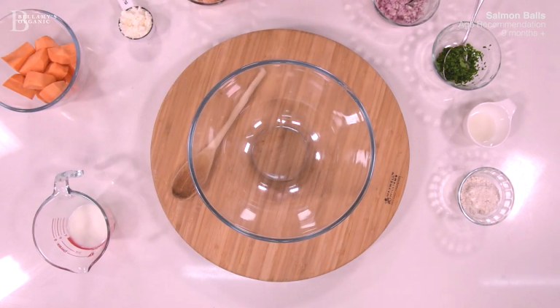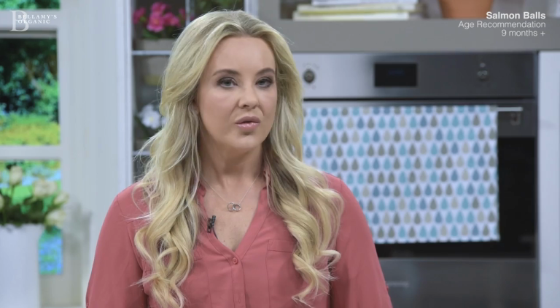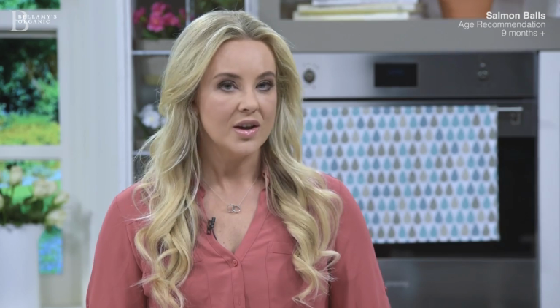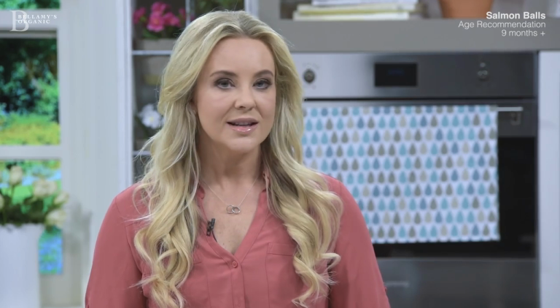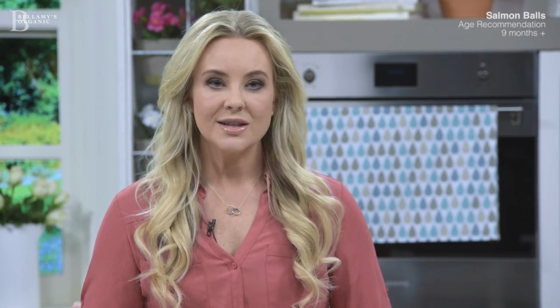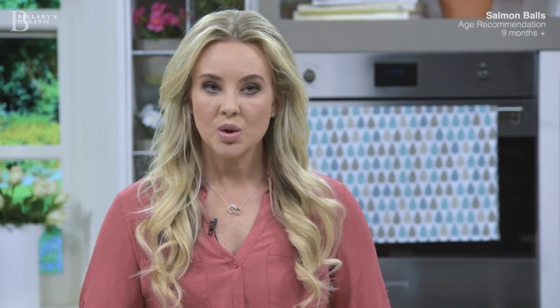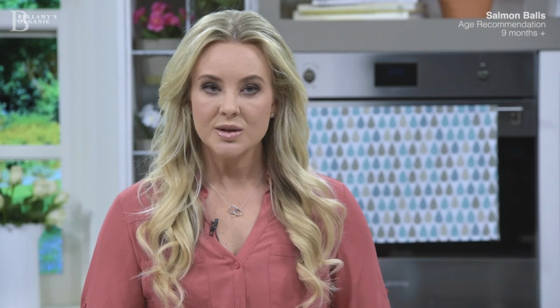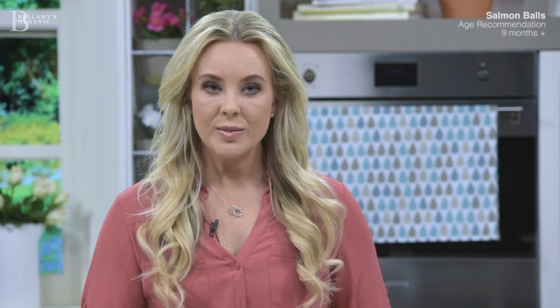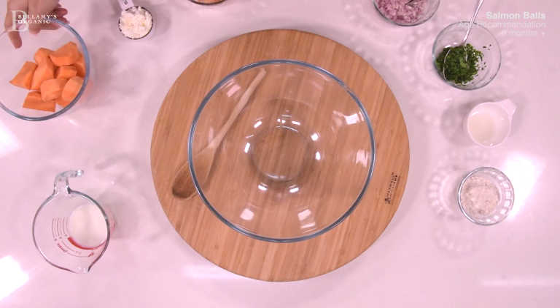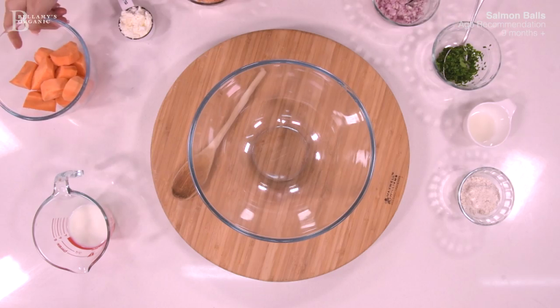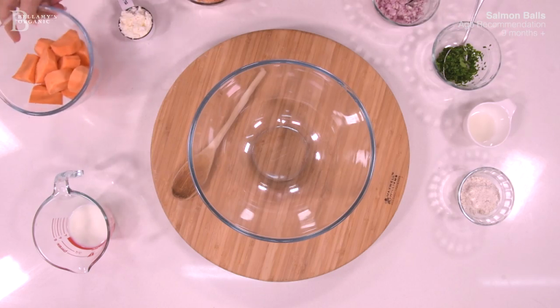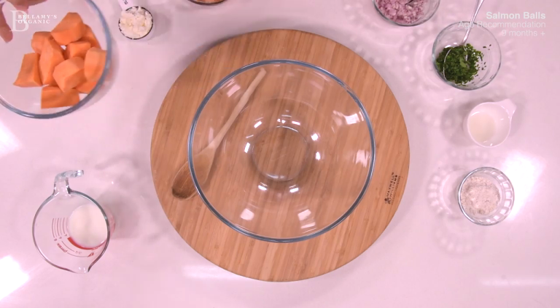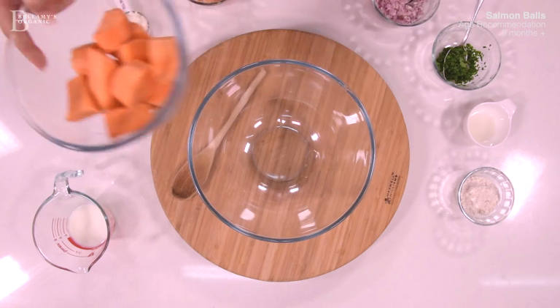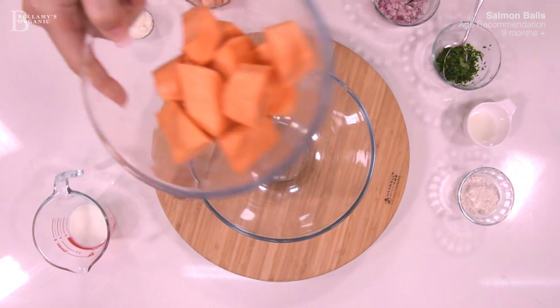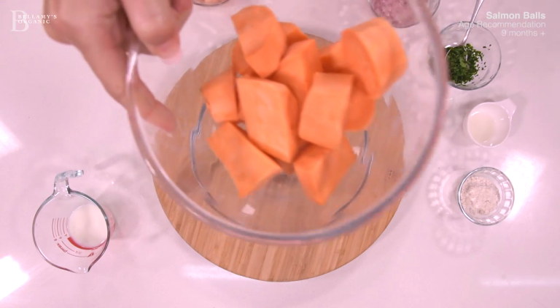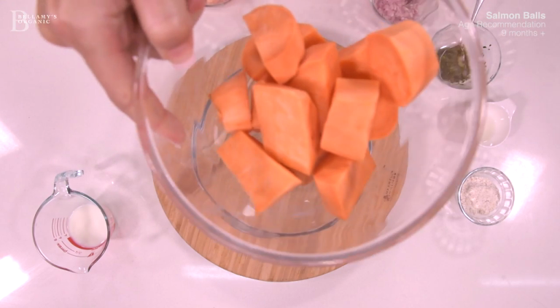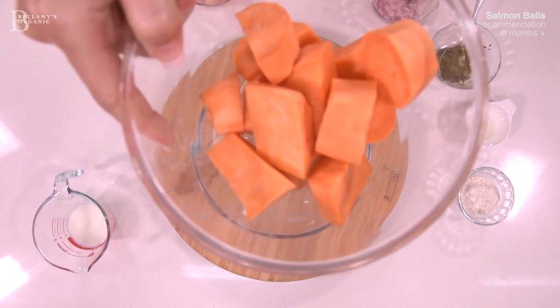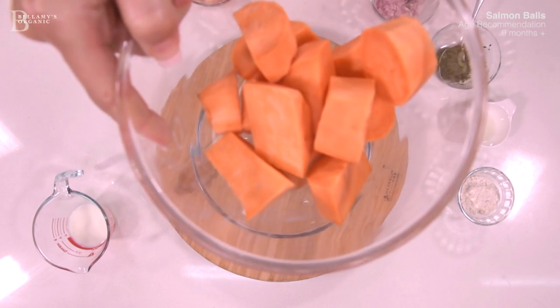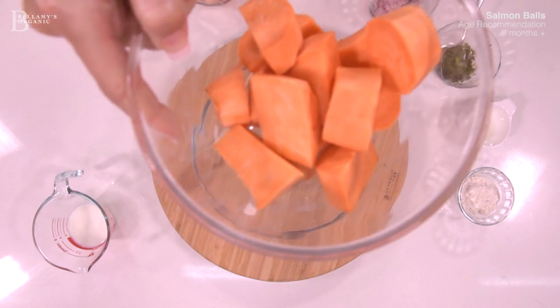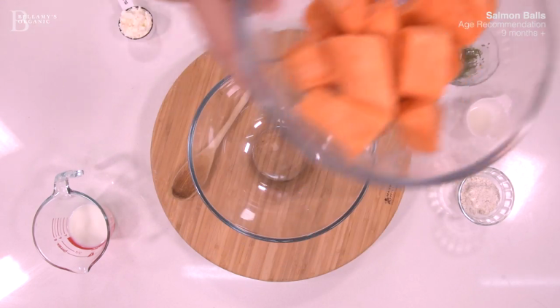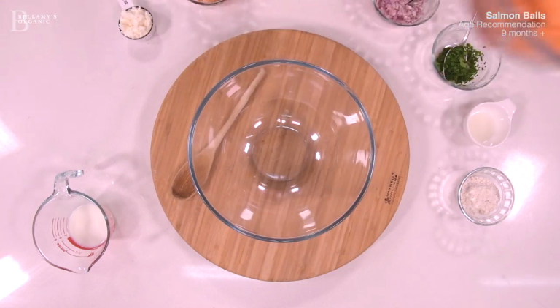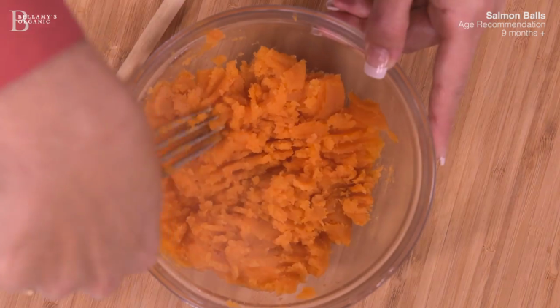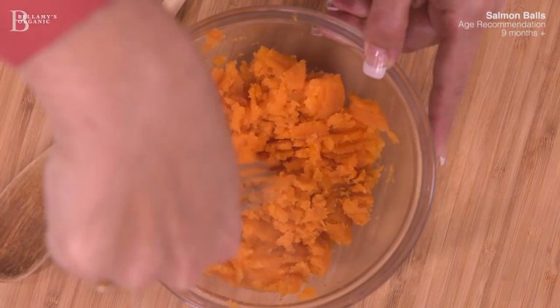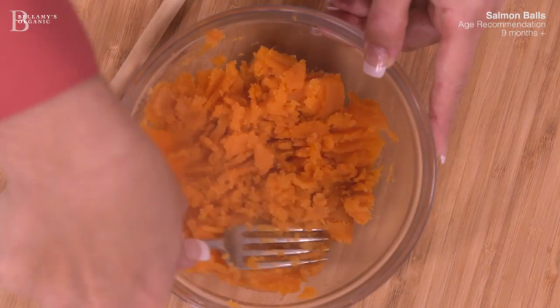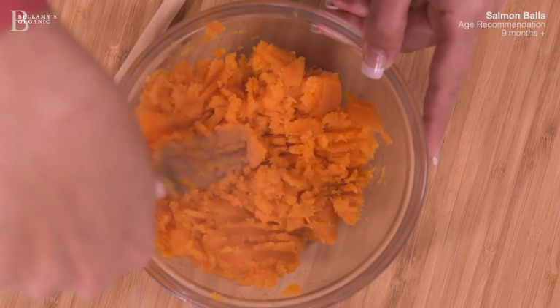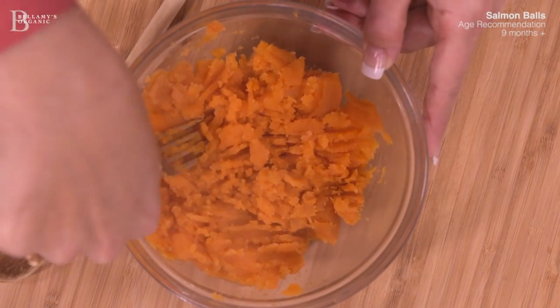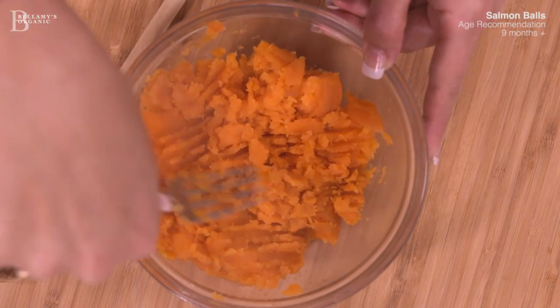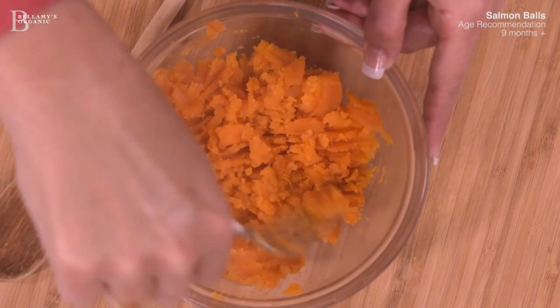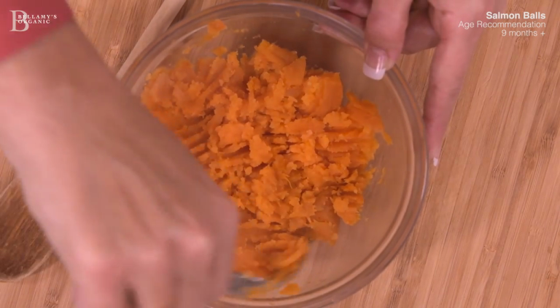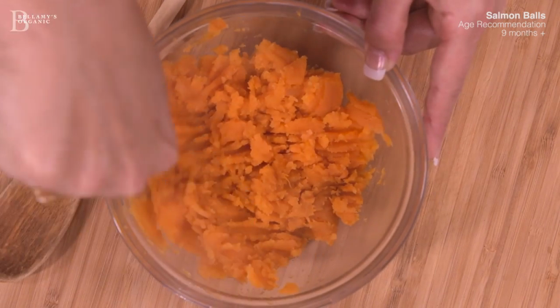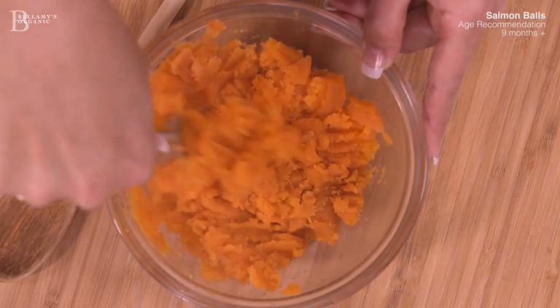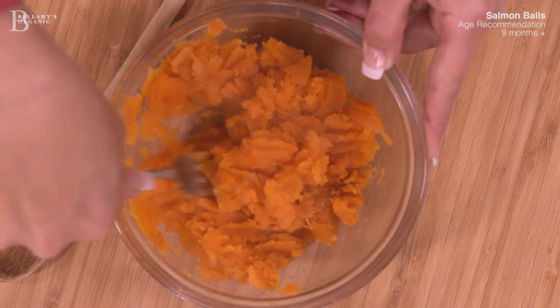First, let's cook the sweet potato in a medium pot of boiling water. Once cooked through, mash it.